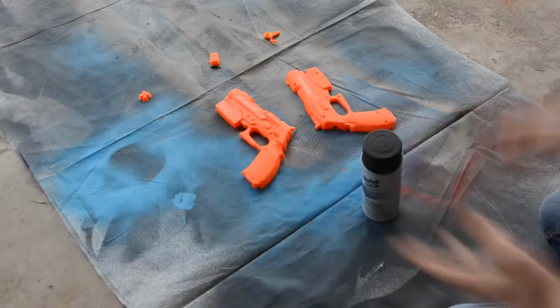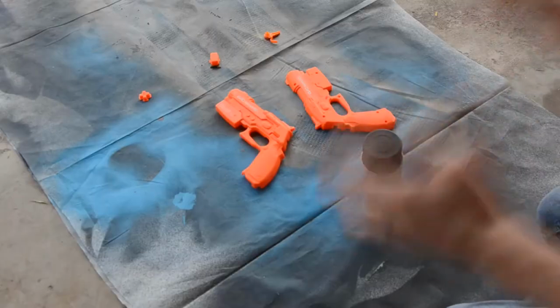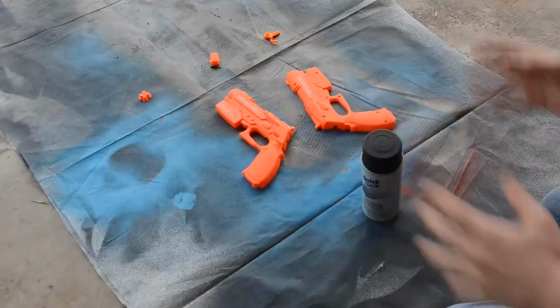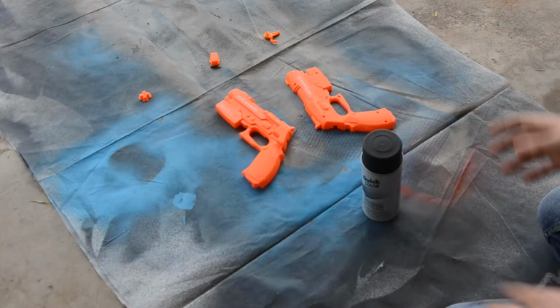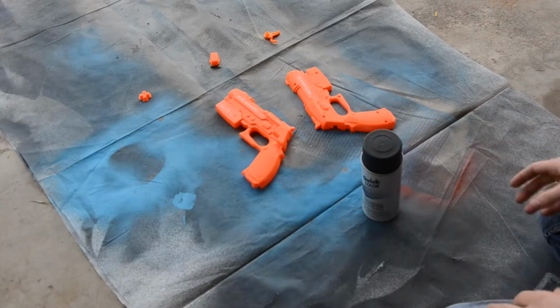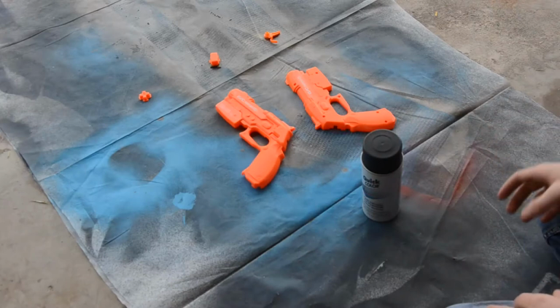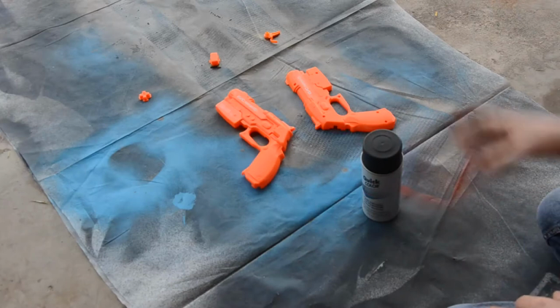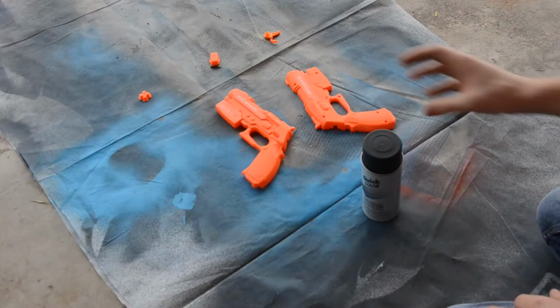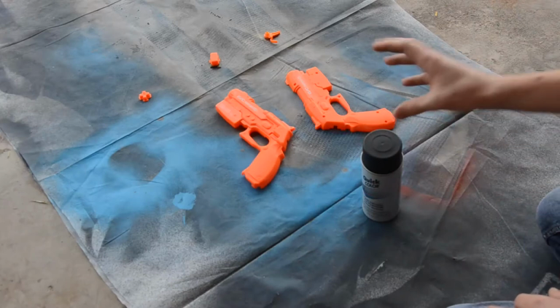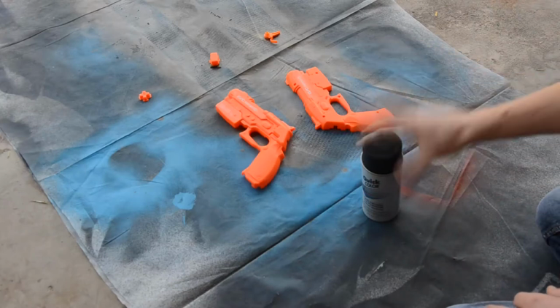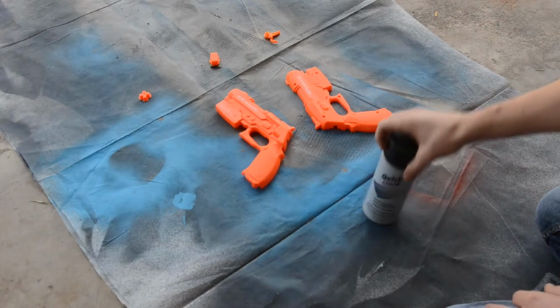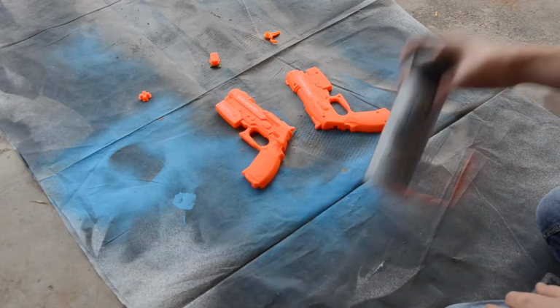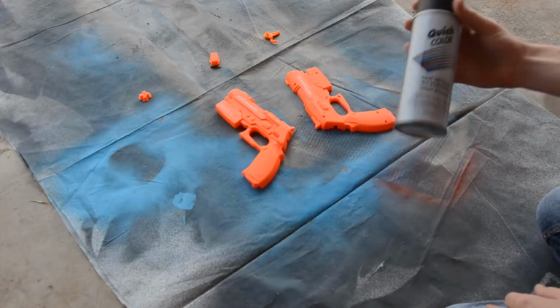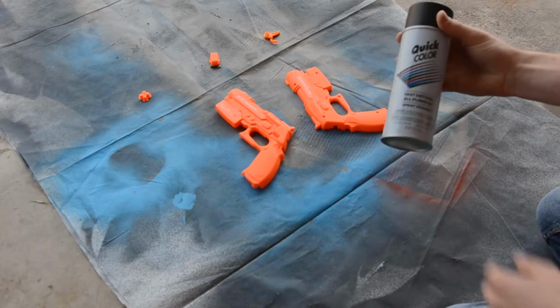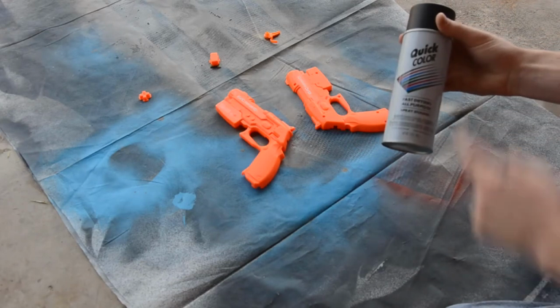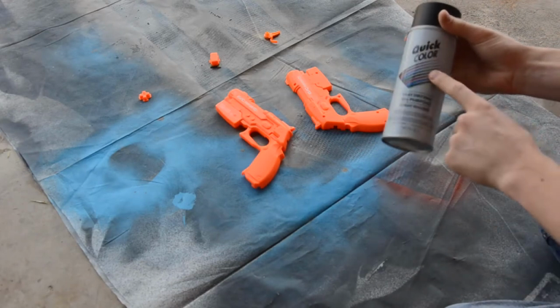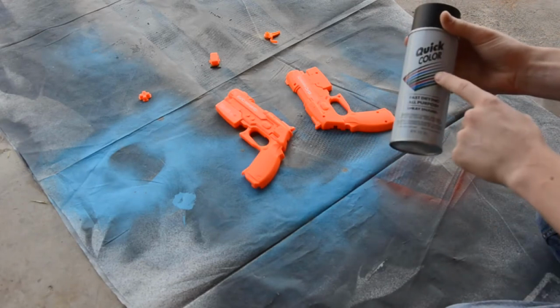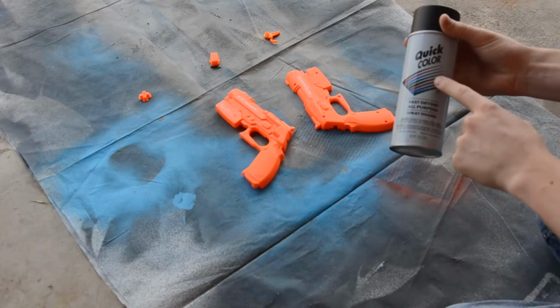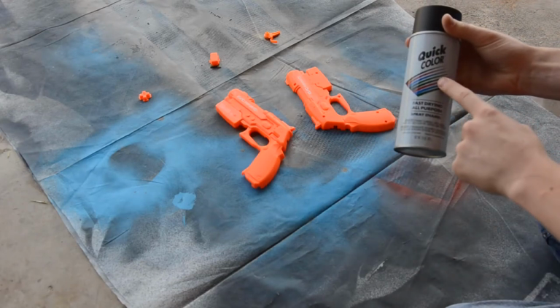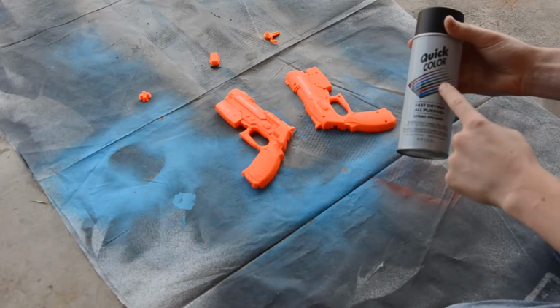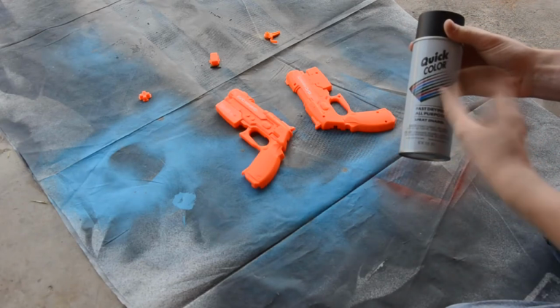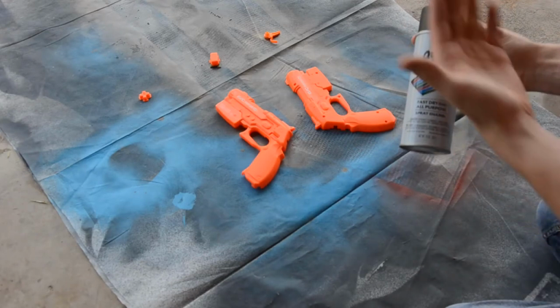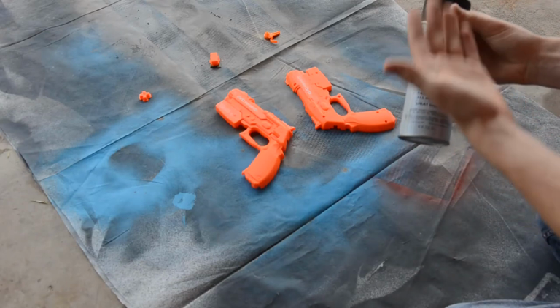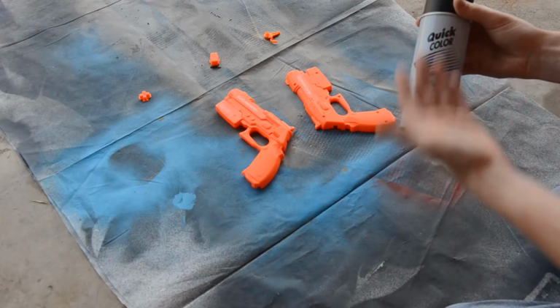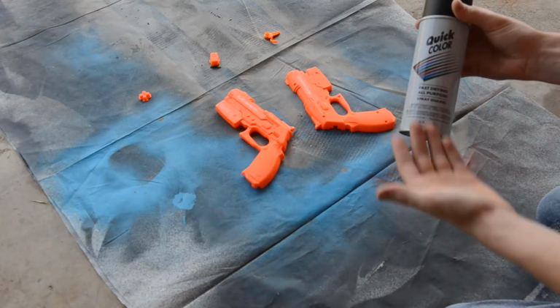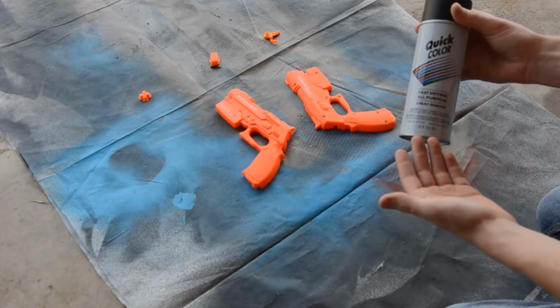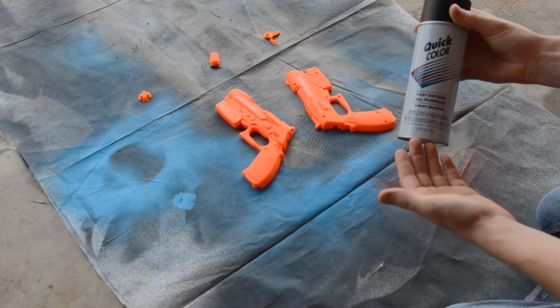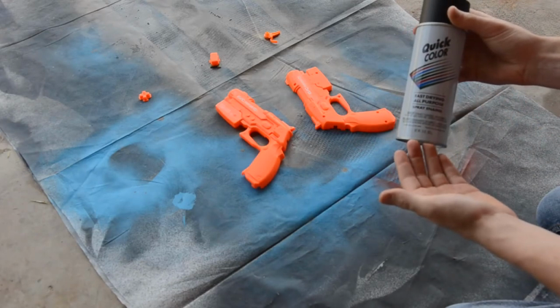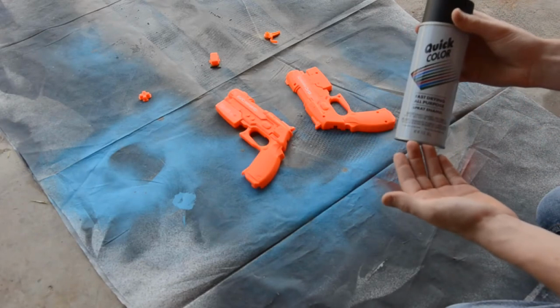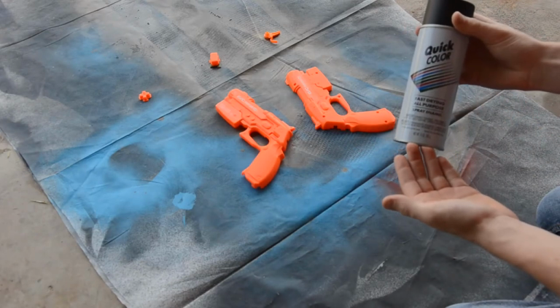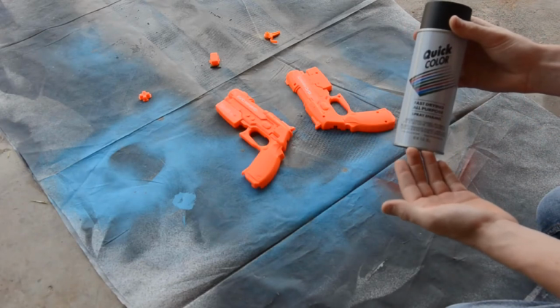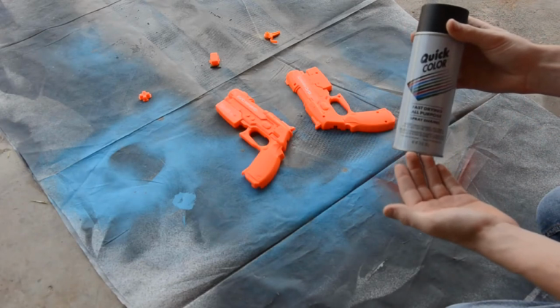Now what we're going to do is give it a base coat of black spray paint. This can act as a primer if you don't have one.